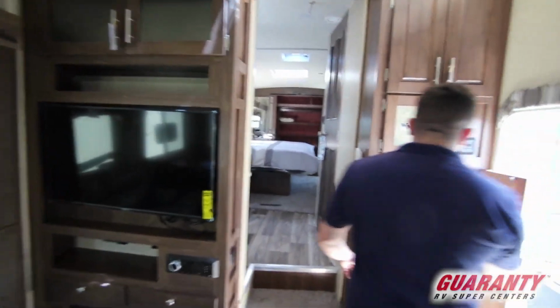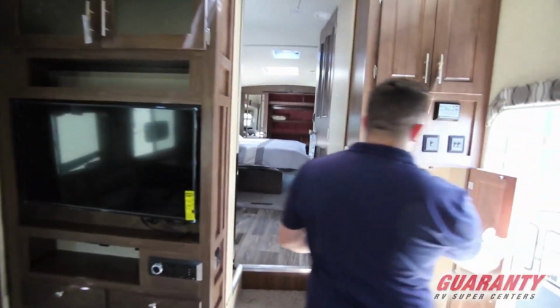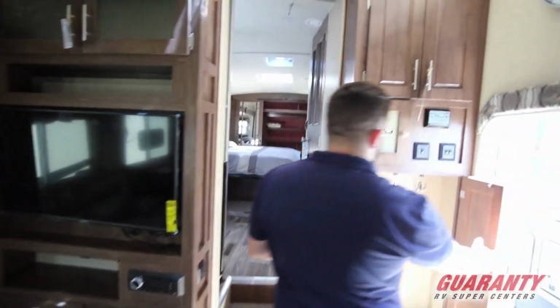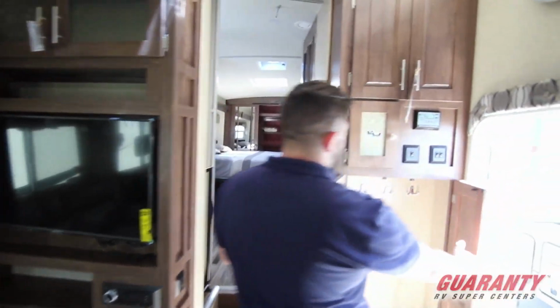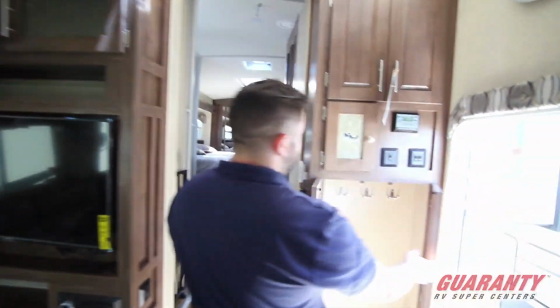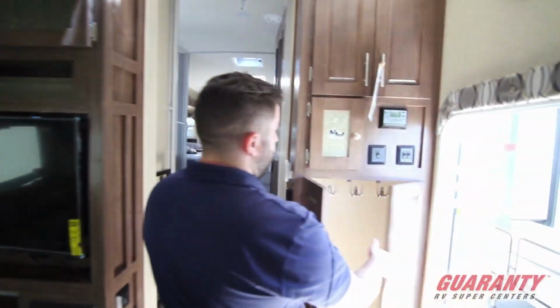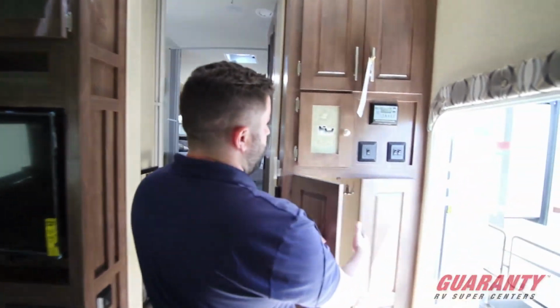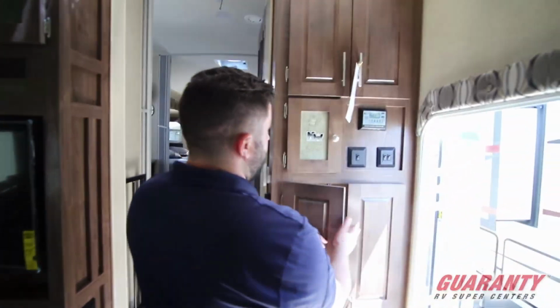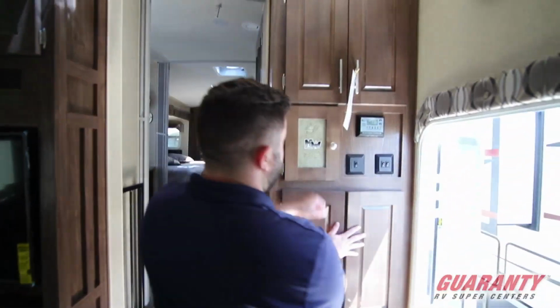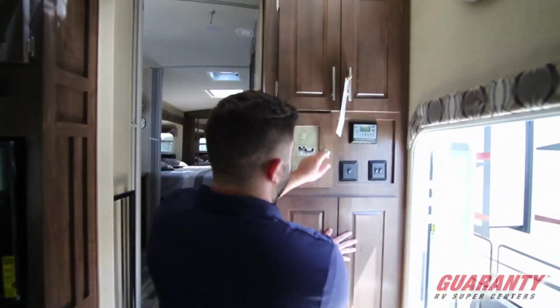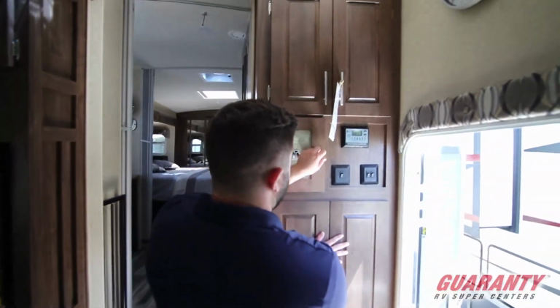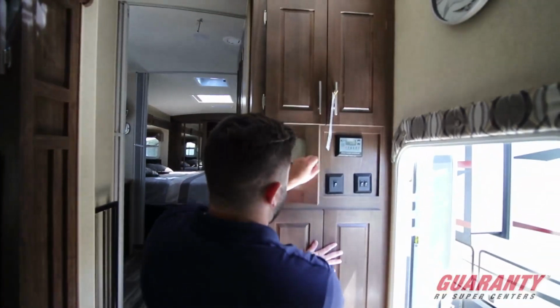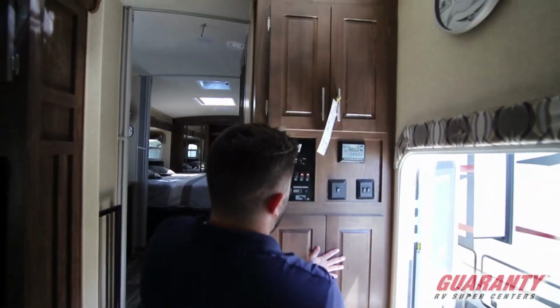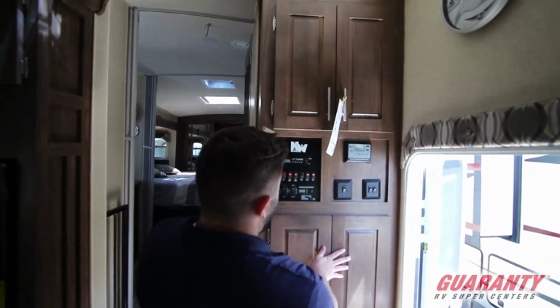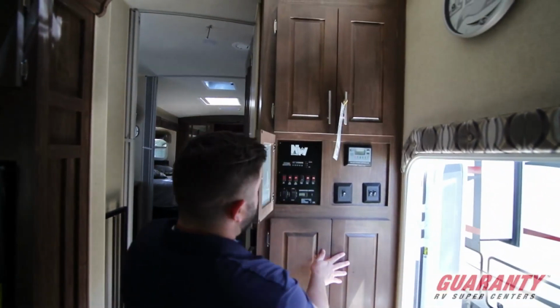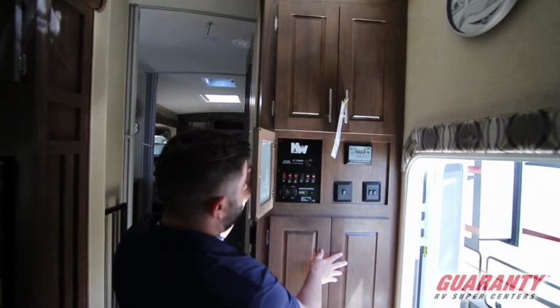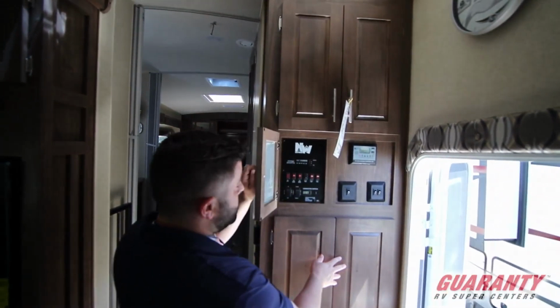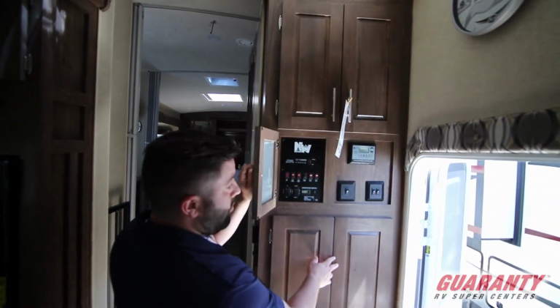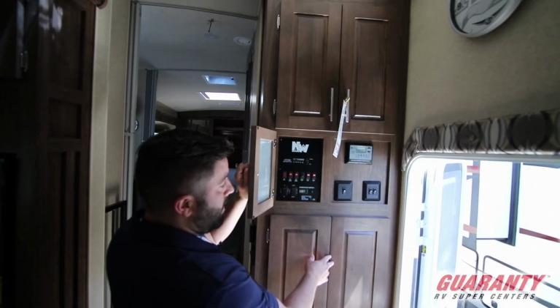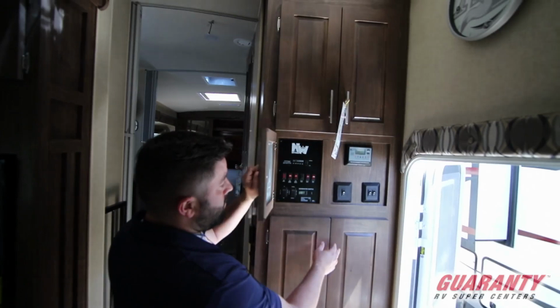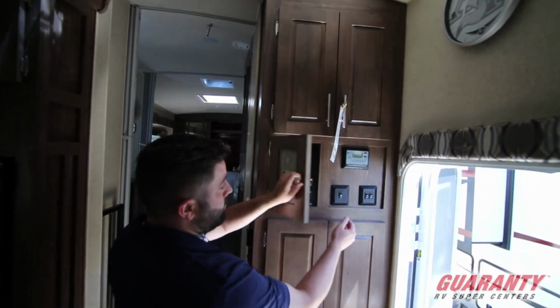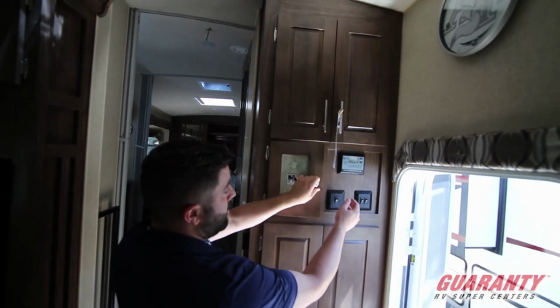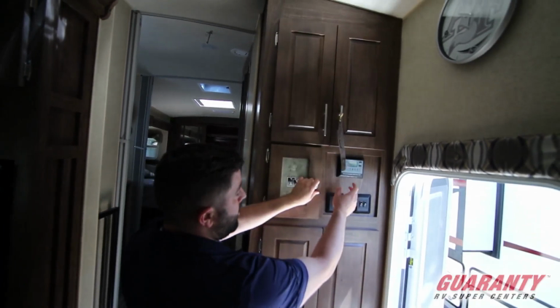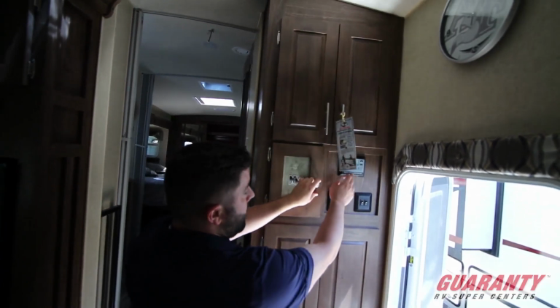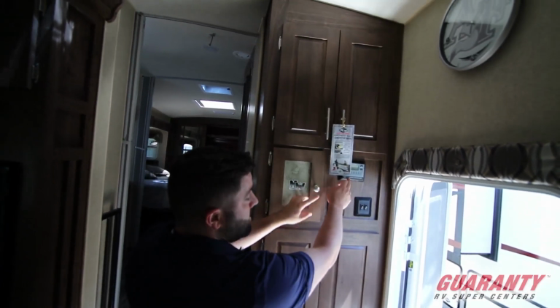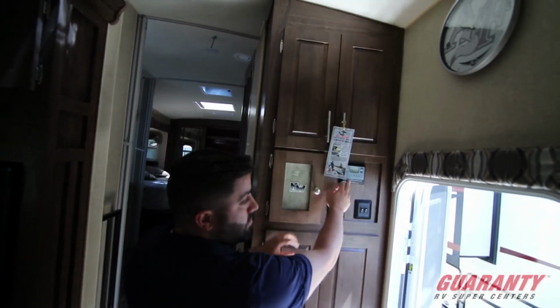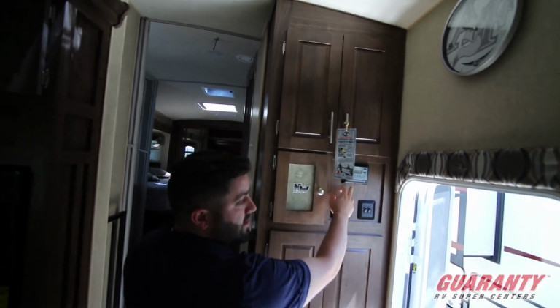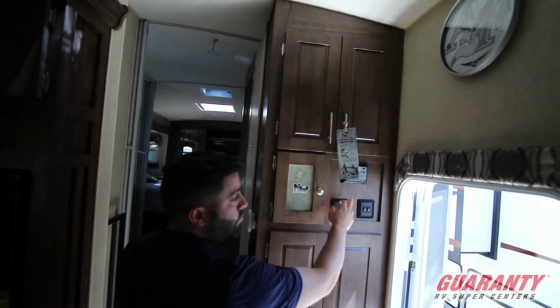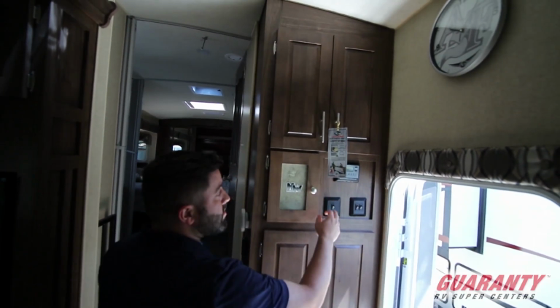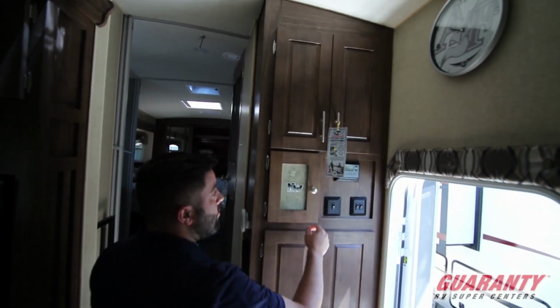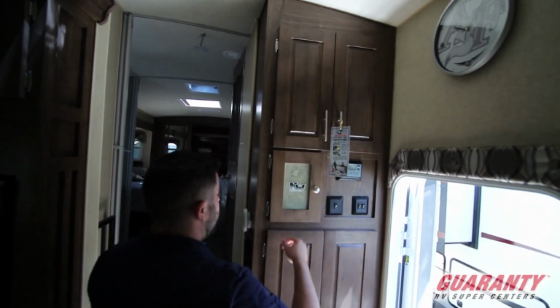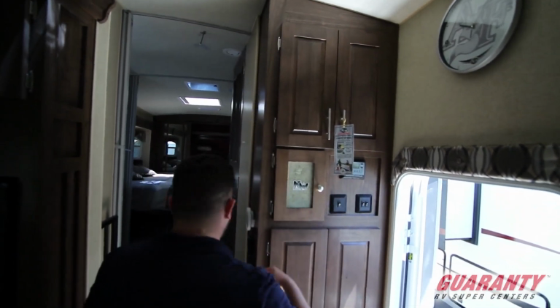There's a coat rack here, a control panel, and this unit is set up with solar panels.